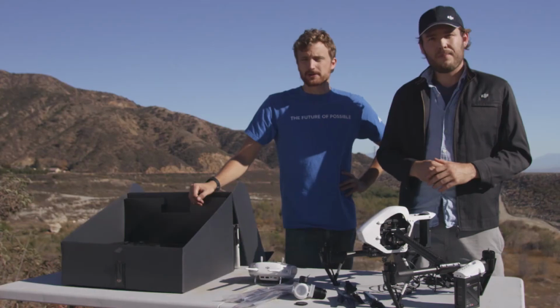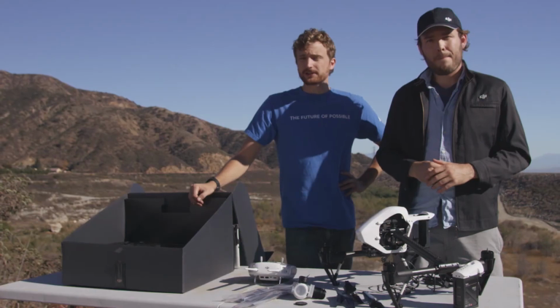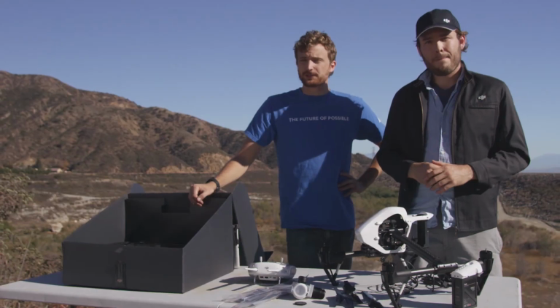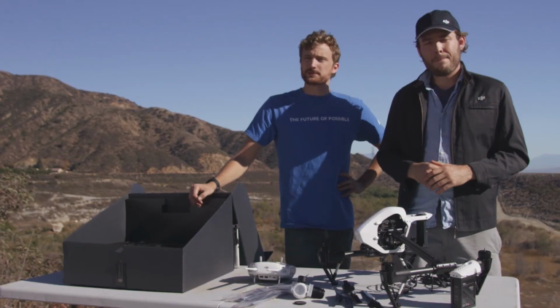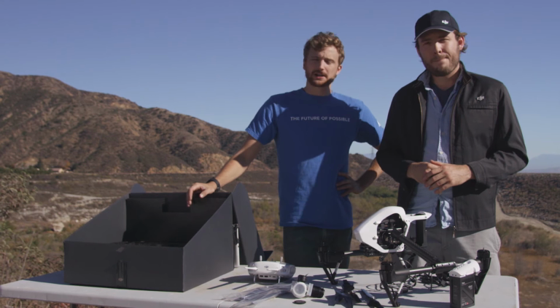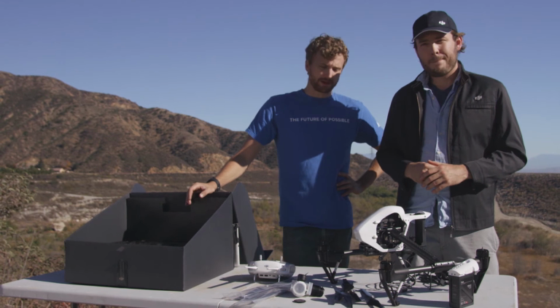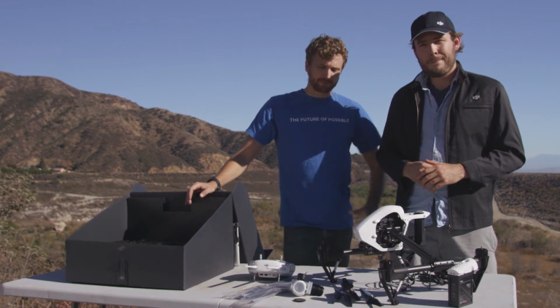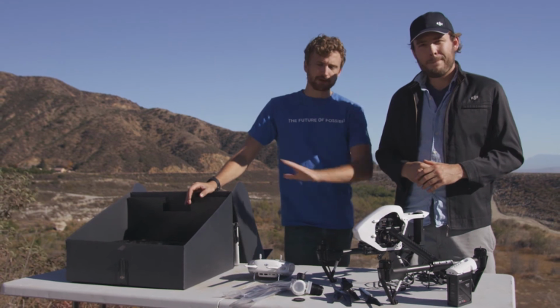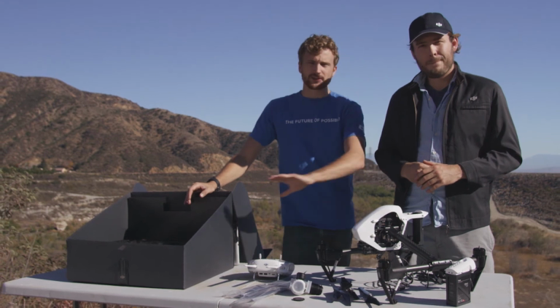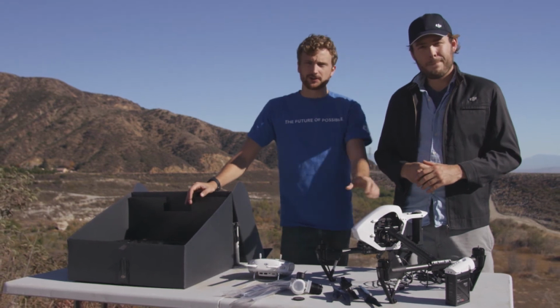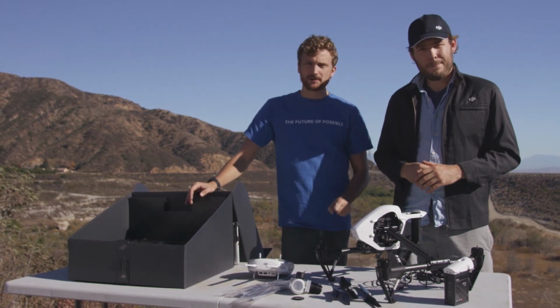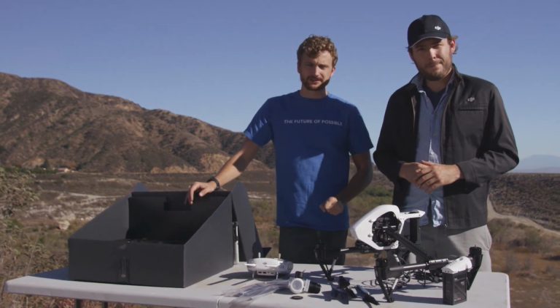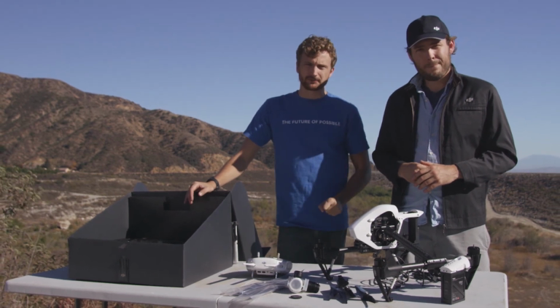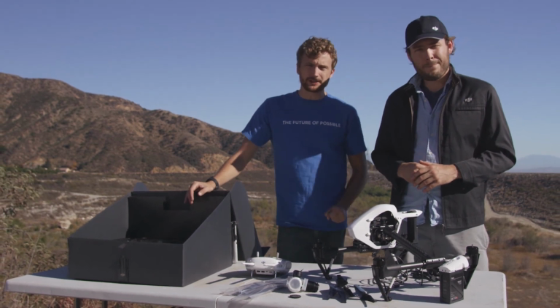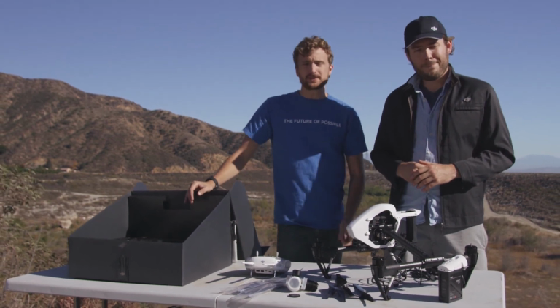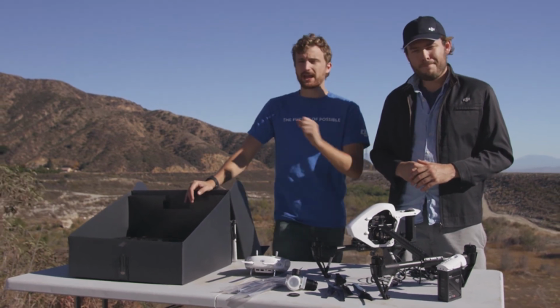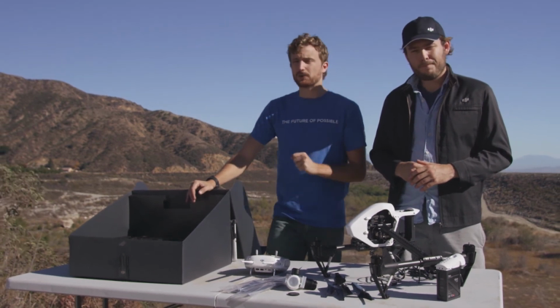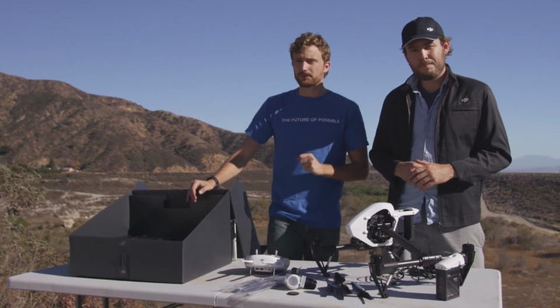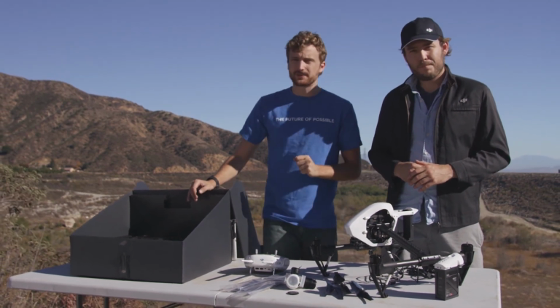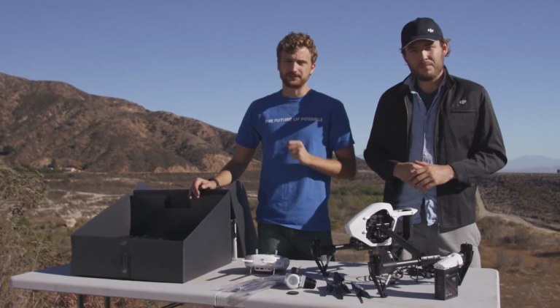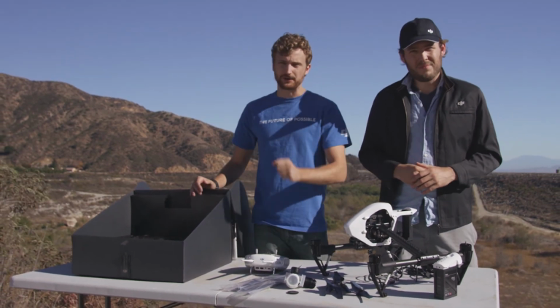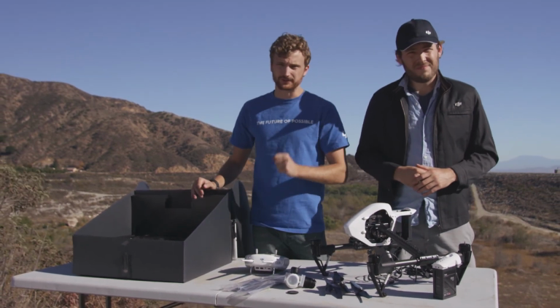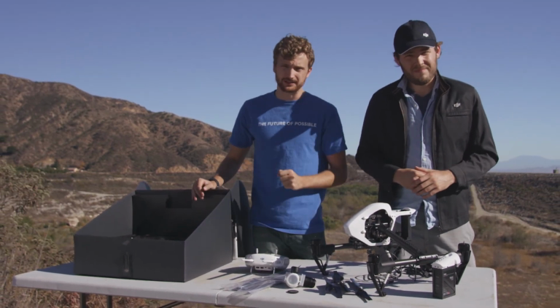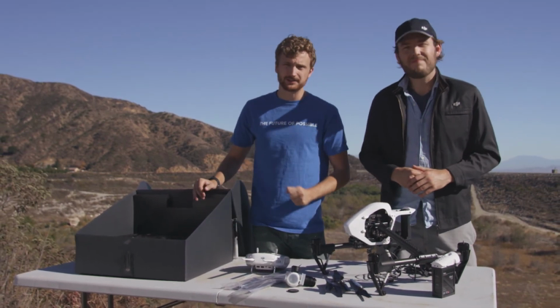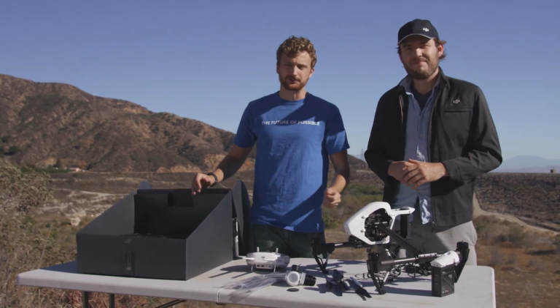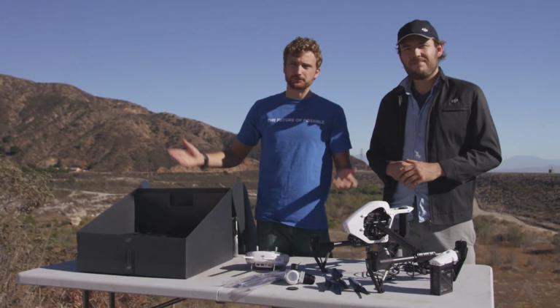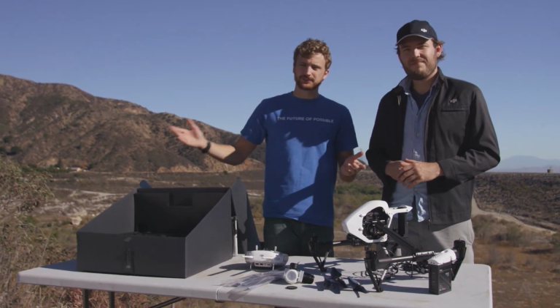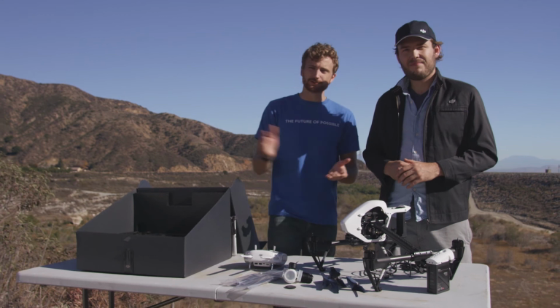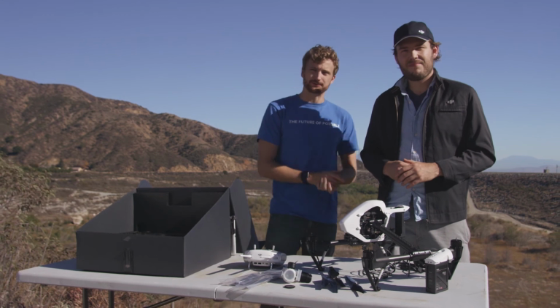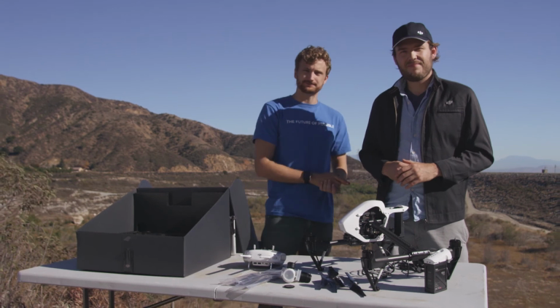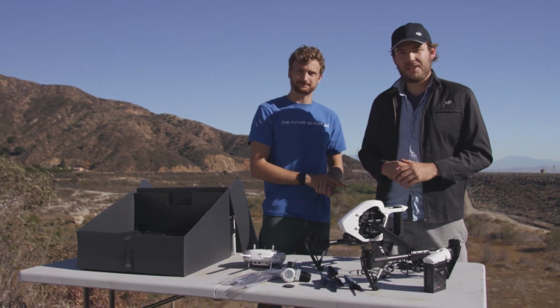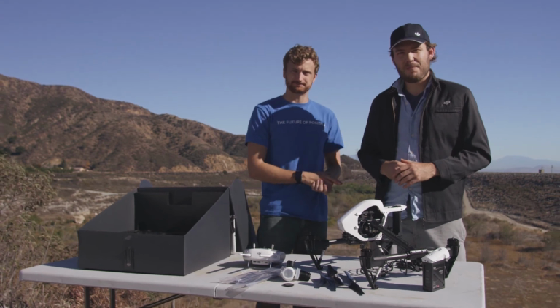In our next video, we'll be talking about how to set this all up and get it ready, as well as how to fly it. So stay tuned — see you there.